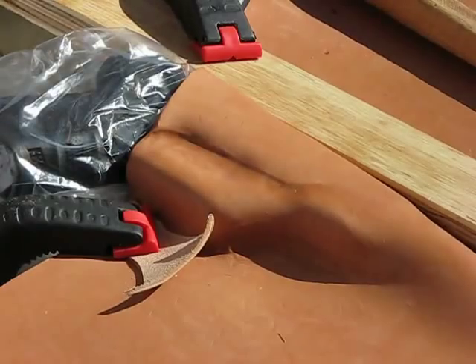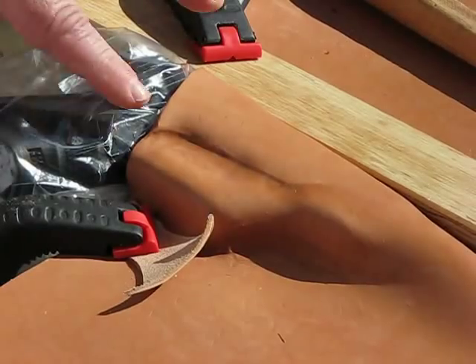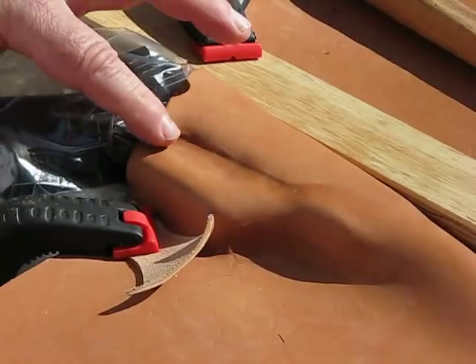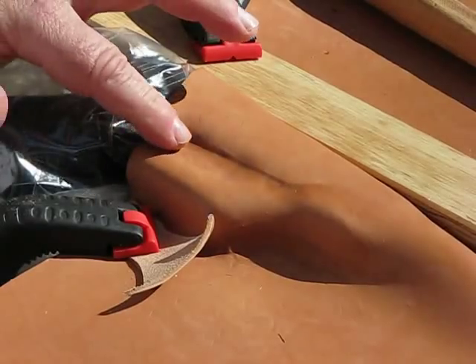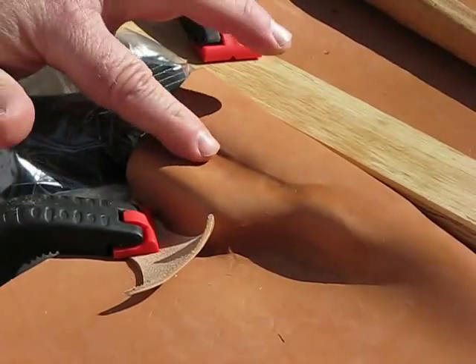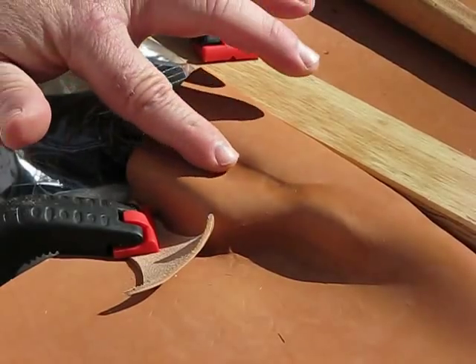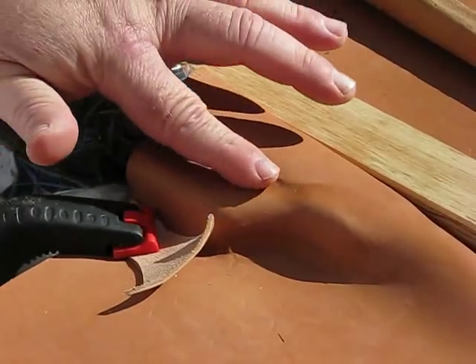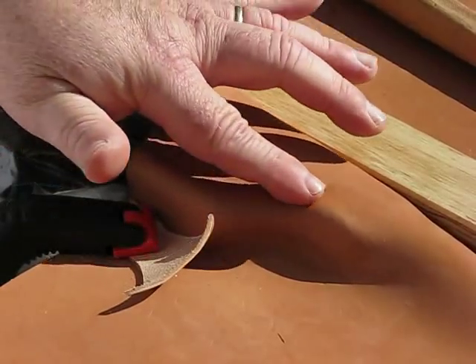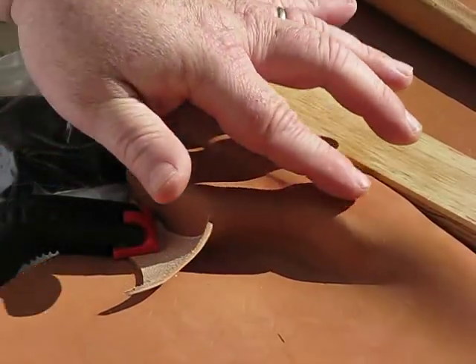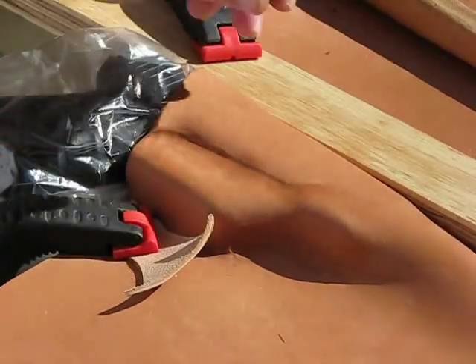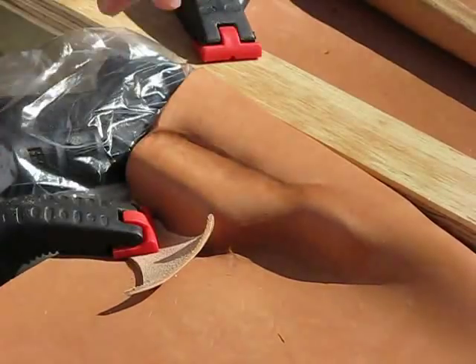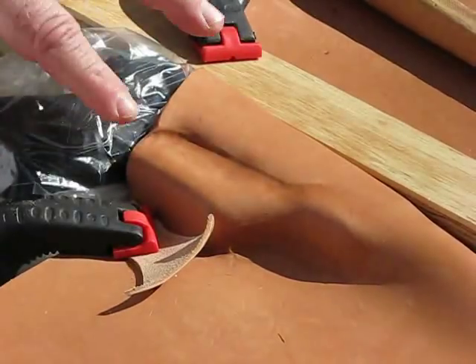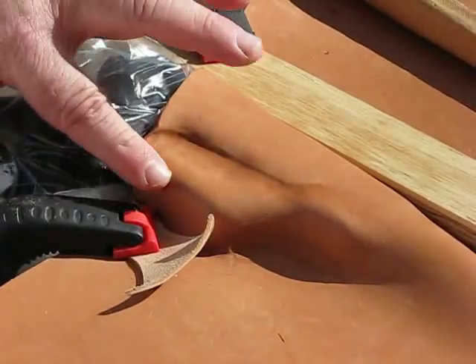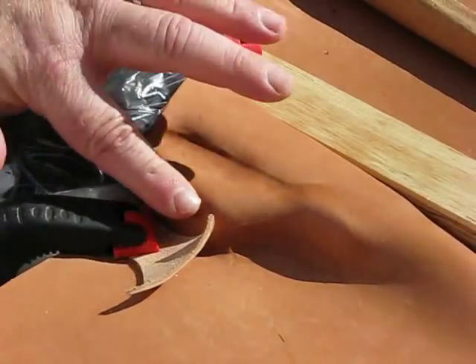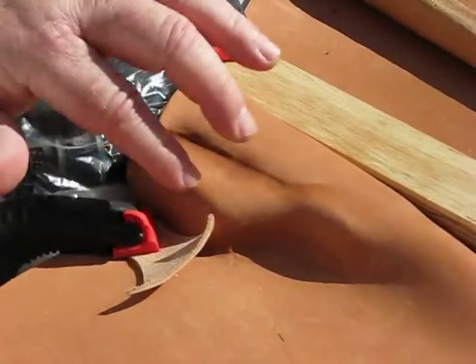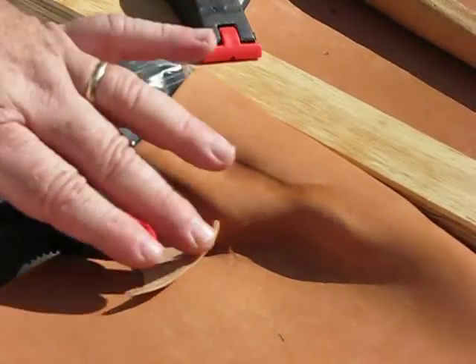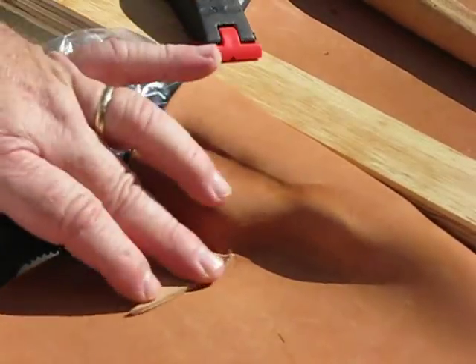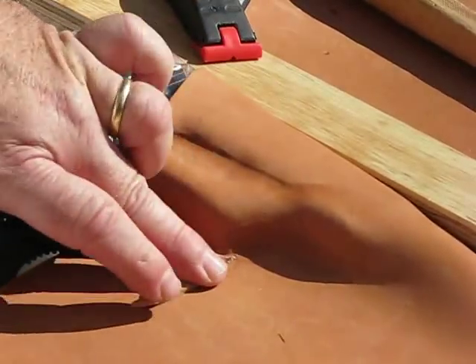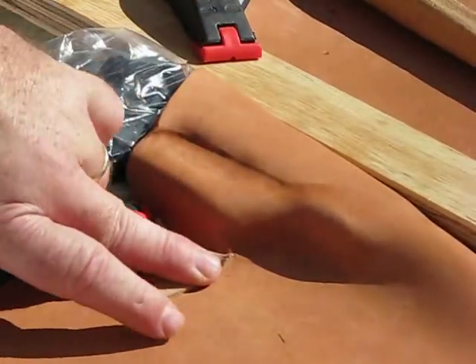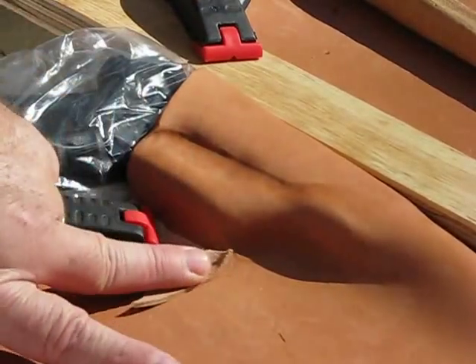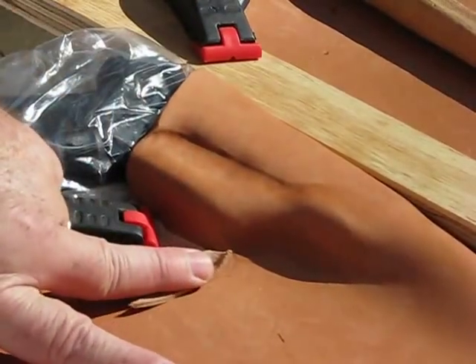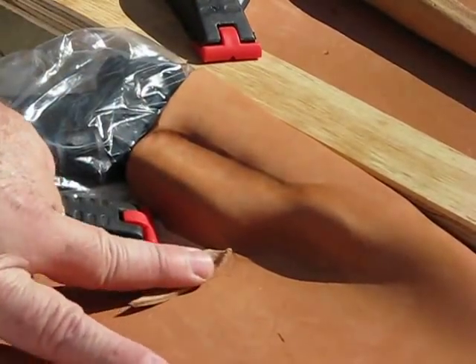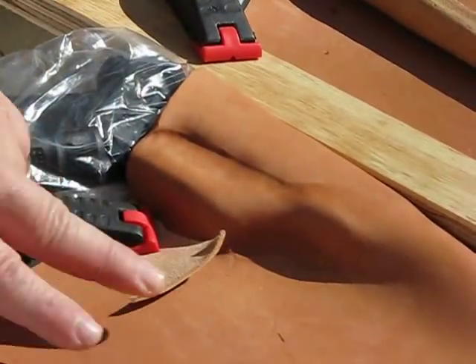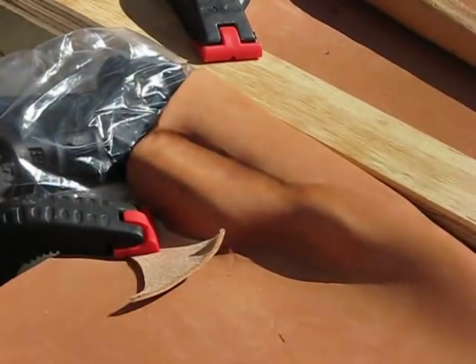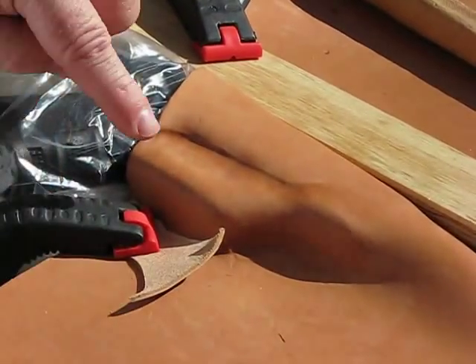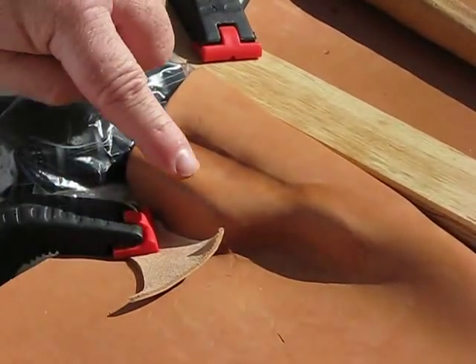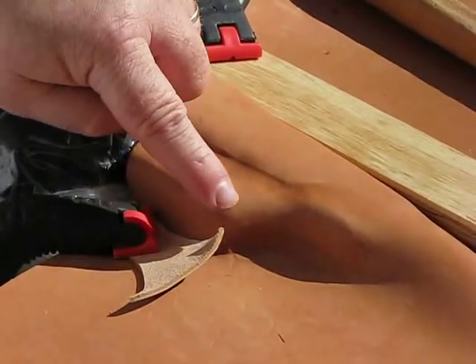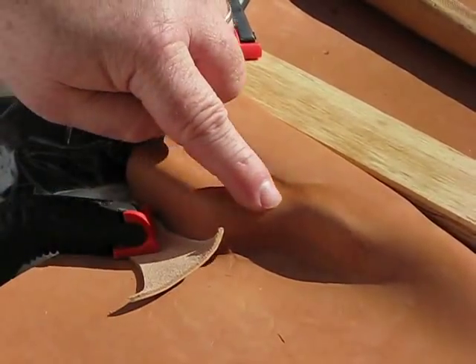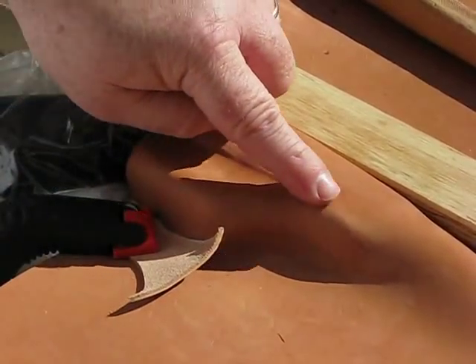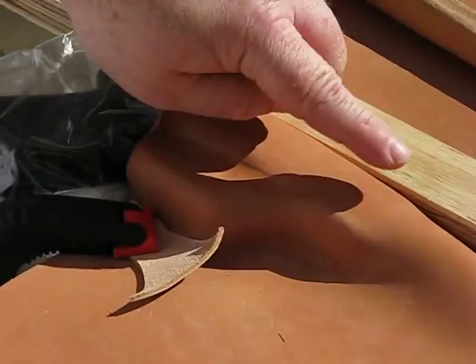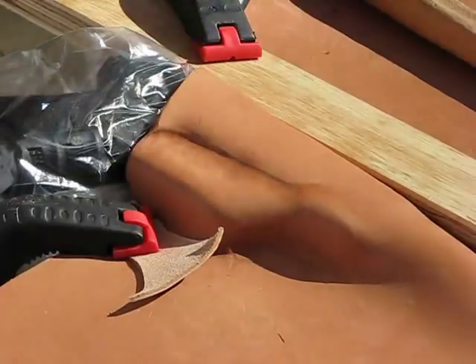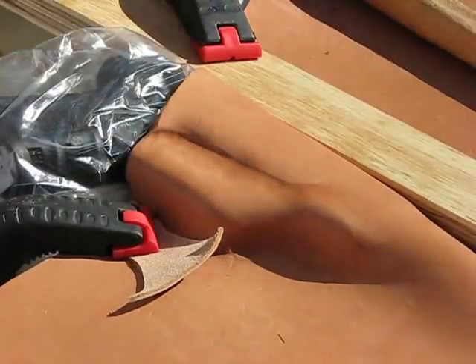You can see how that's kind of taking a shape around there.